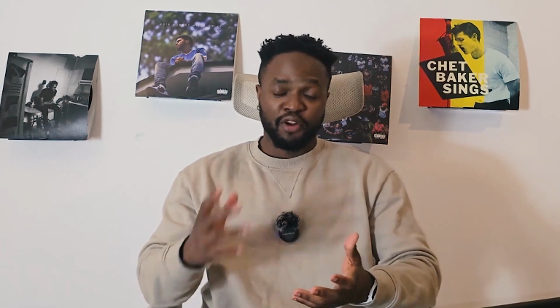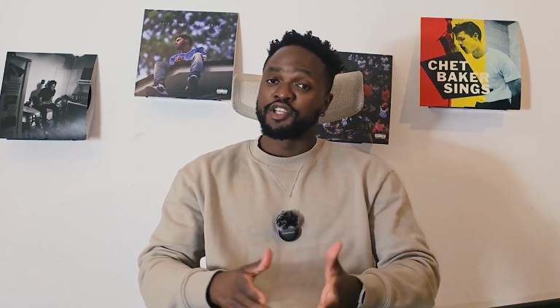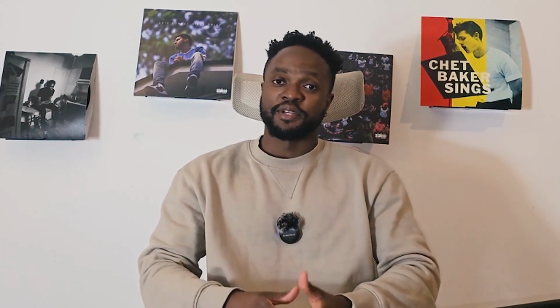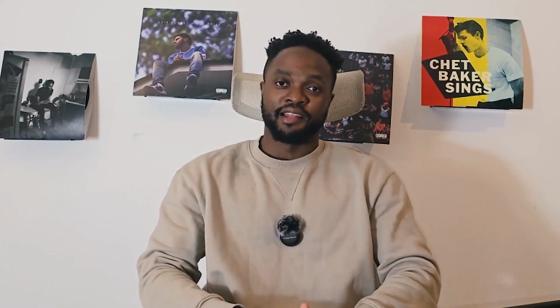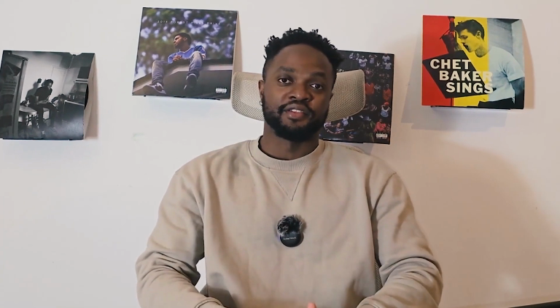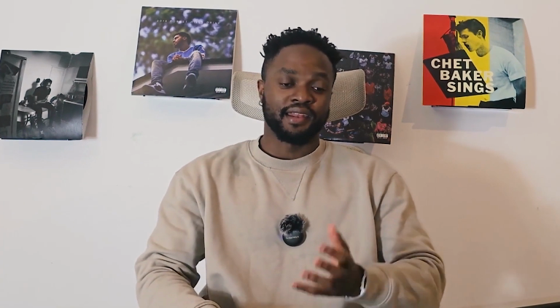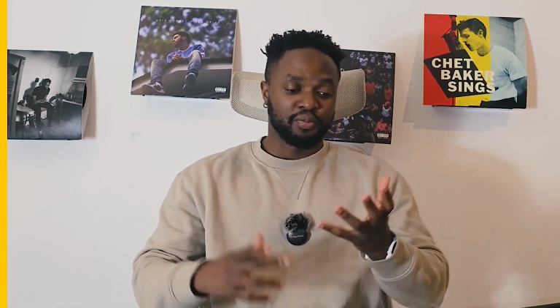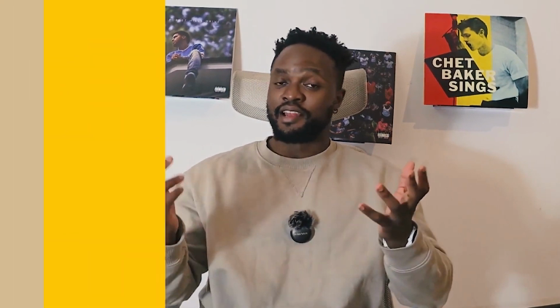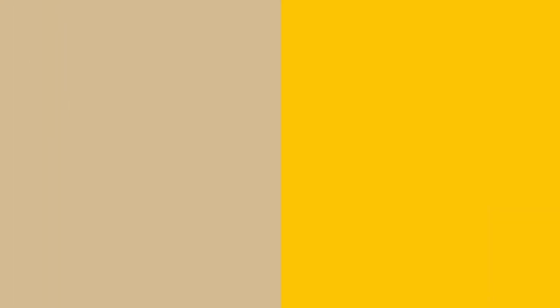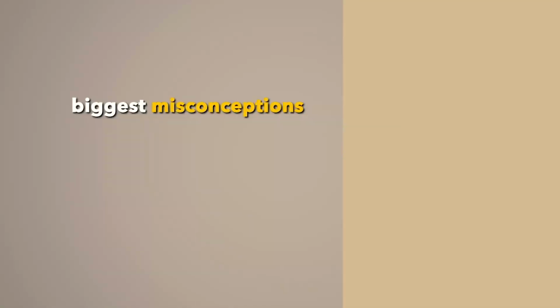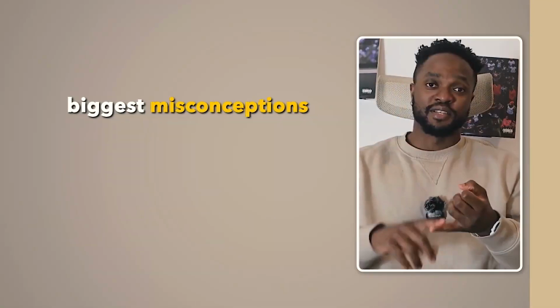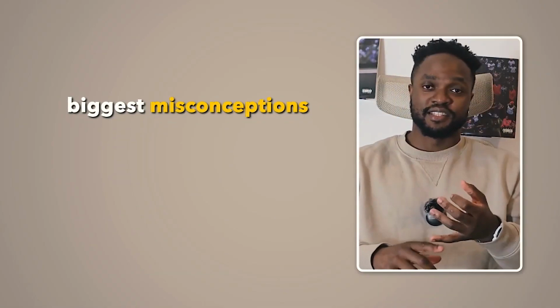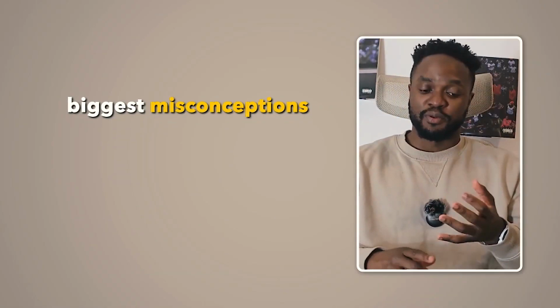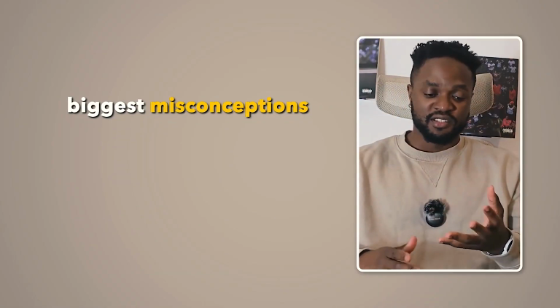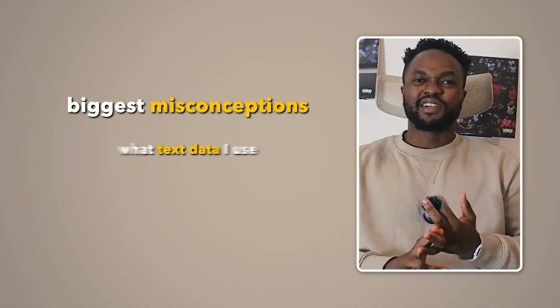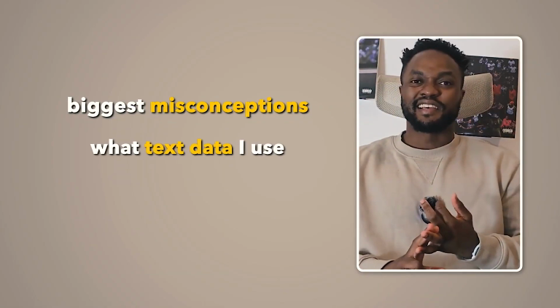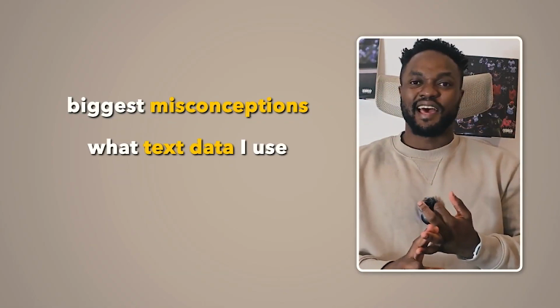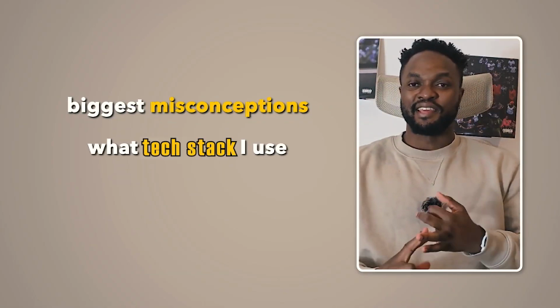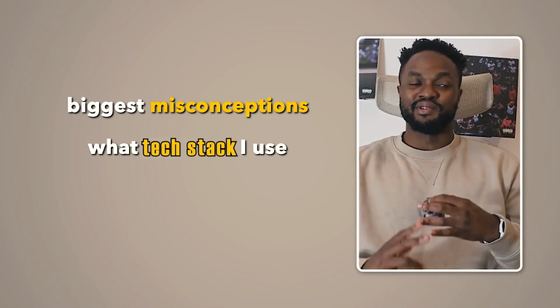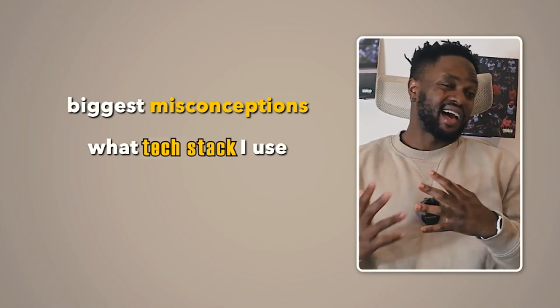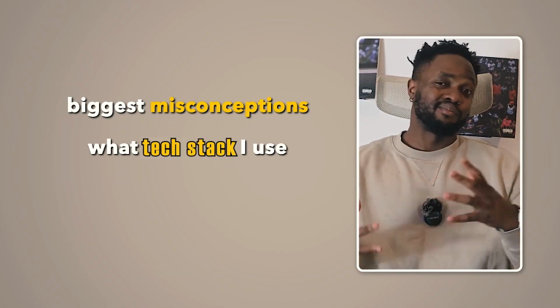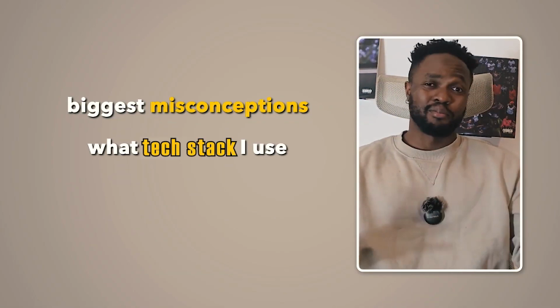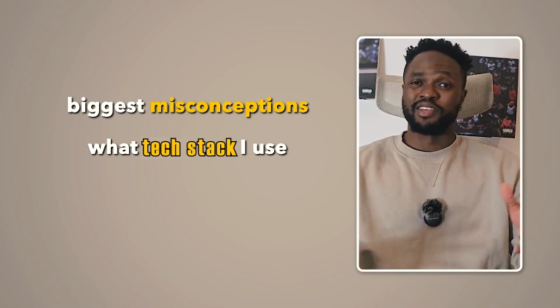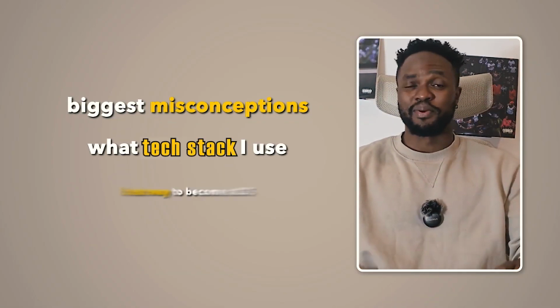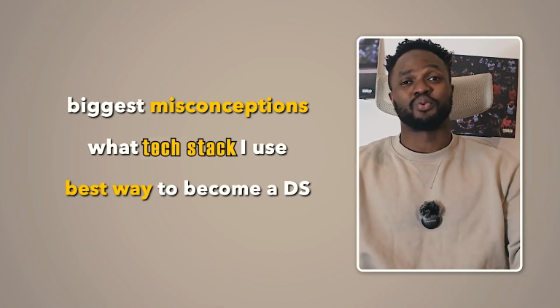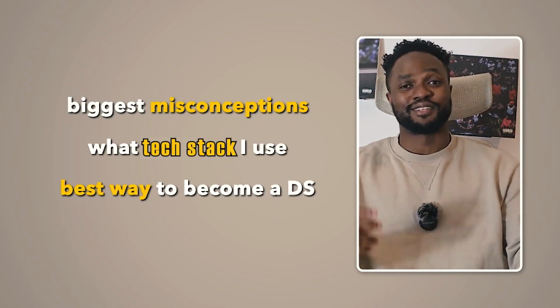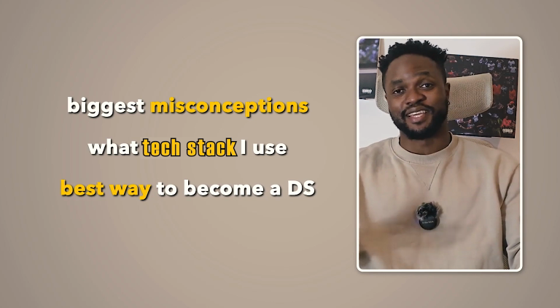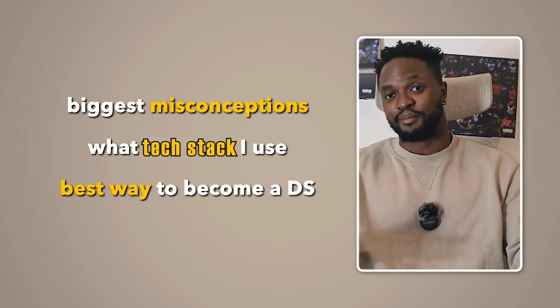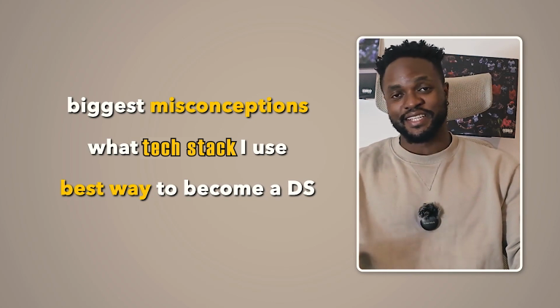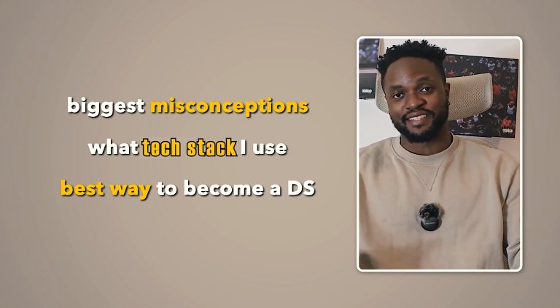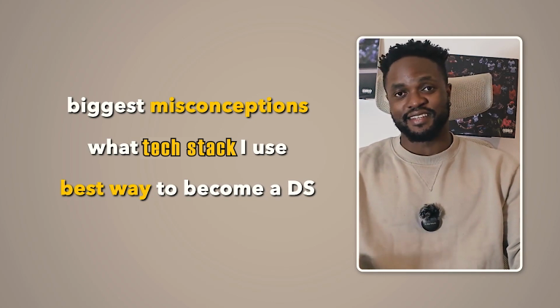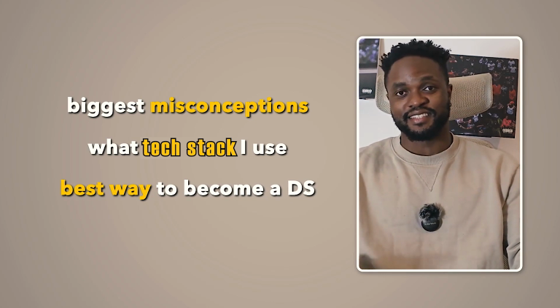I'll not just be telling you that — I'll be telling you the biggest misconceptions, what tech stack I use, and probably the best way to become a data scientist.